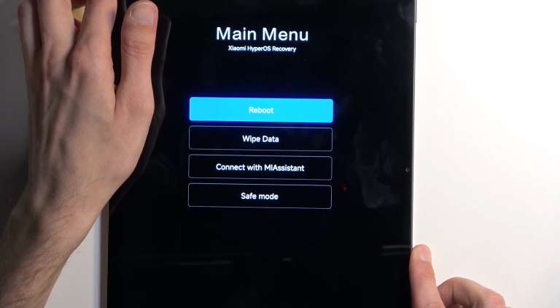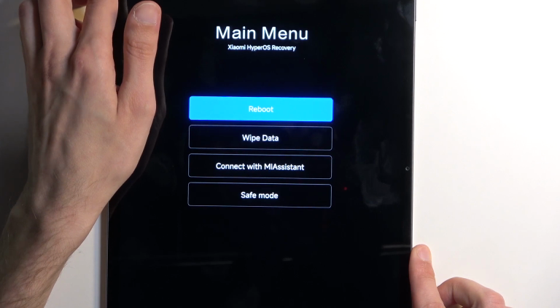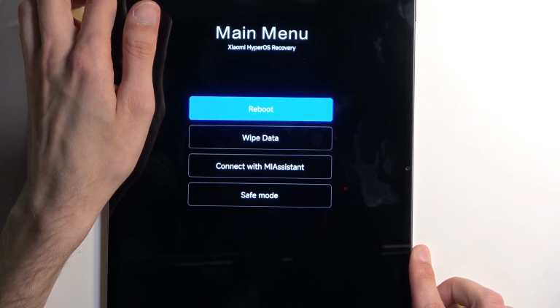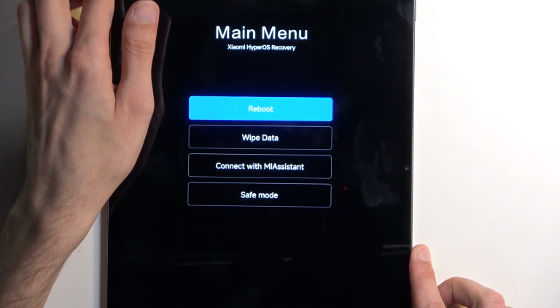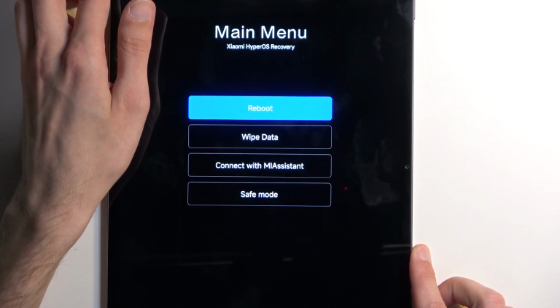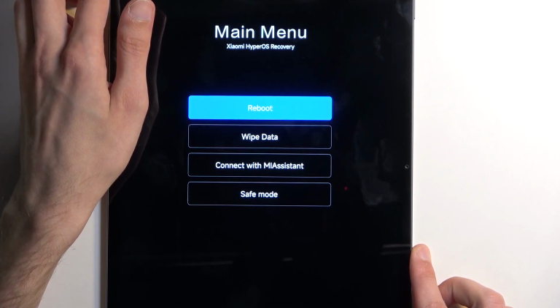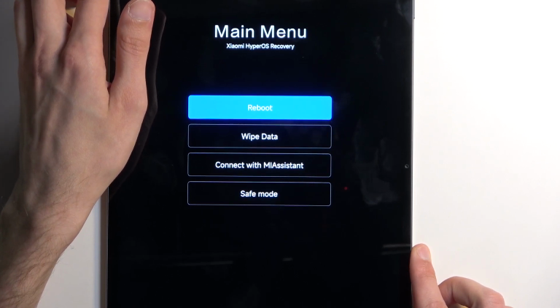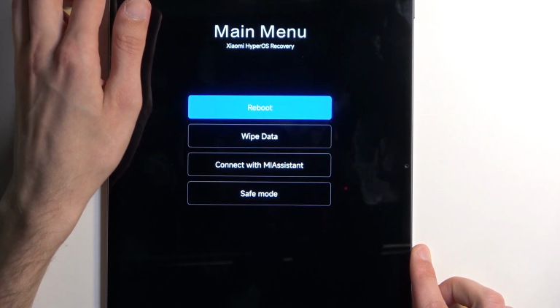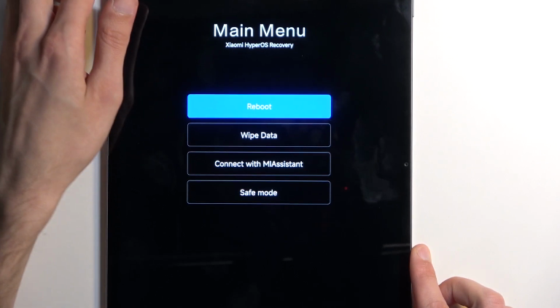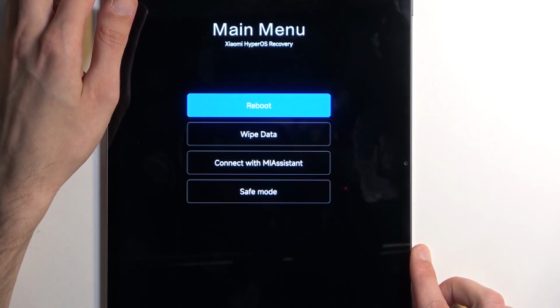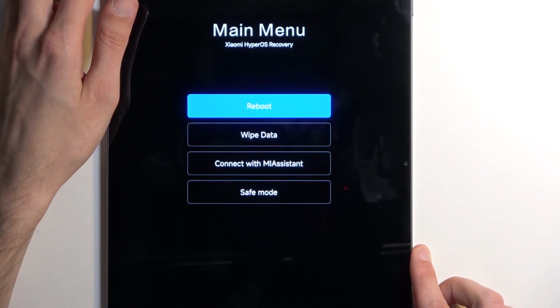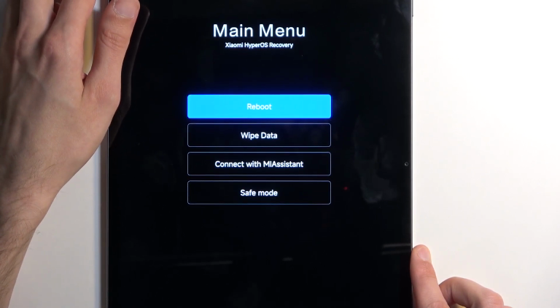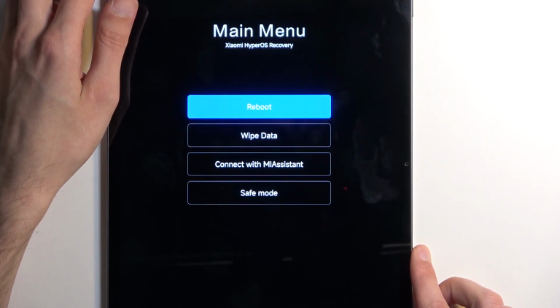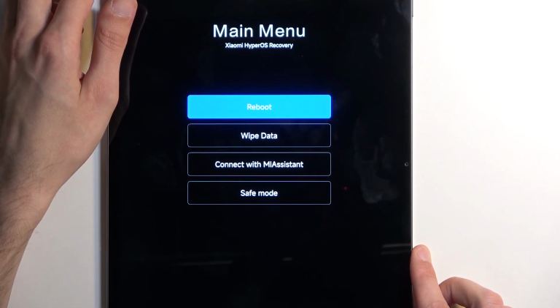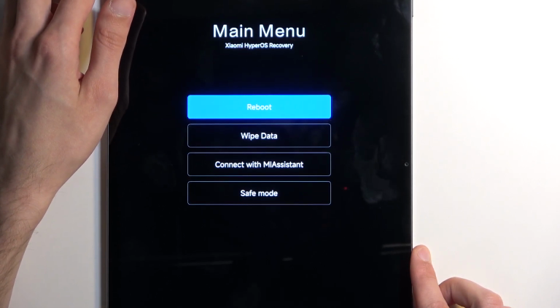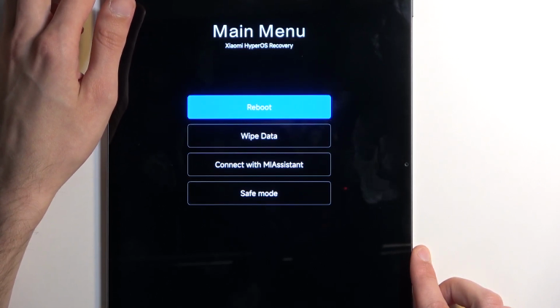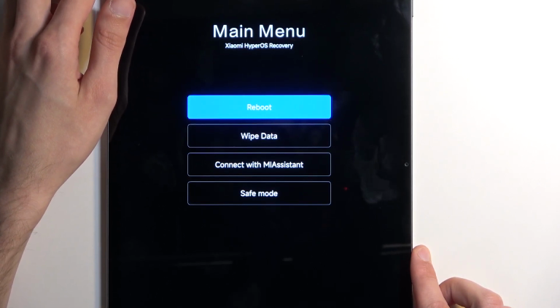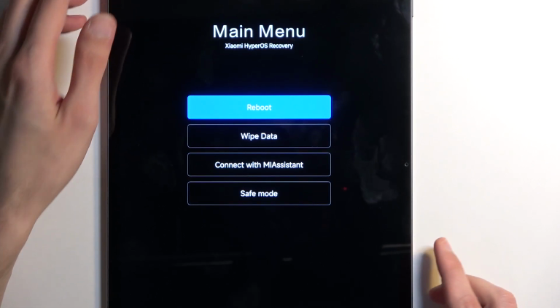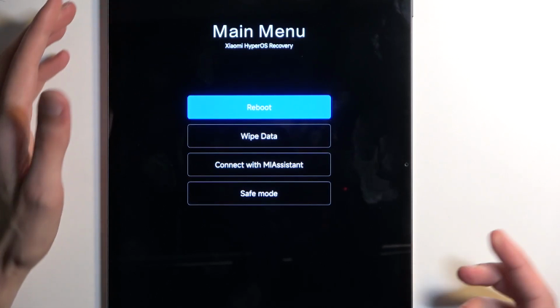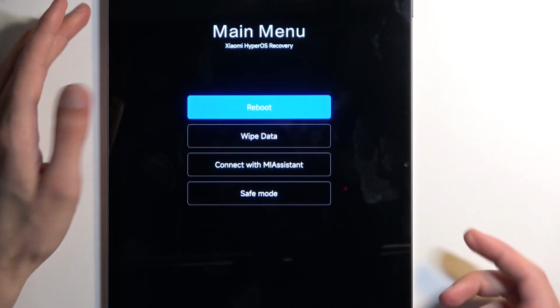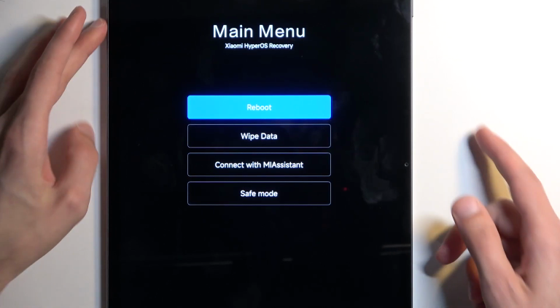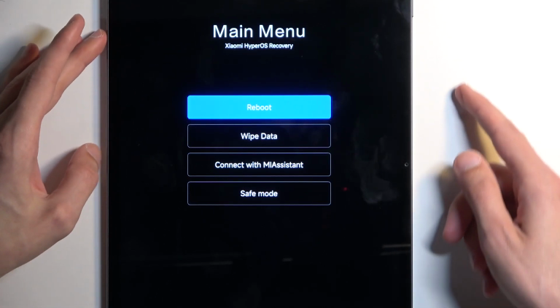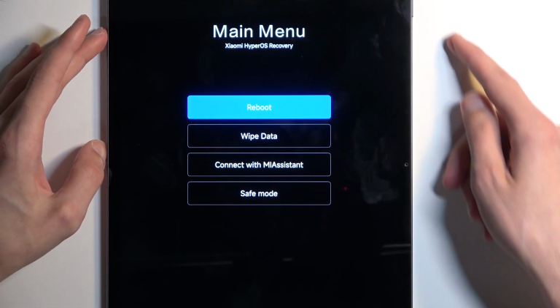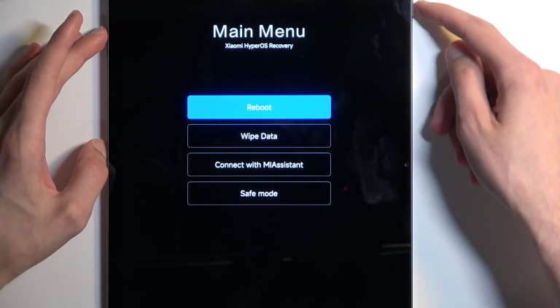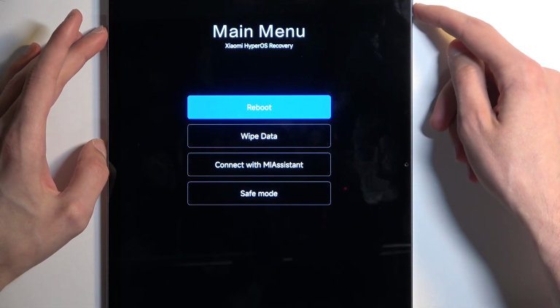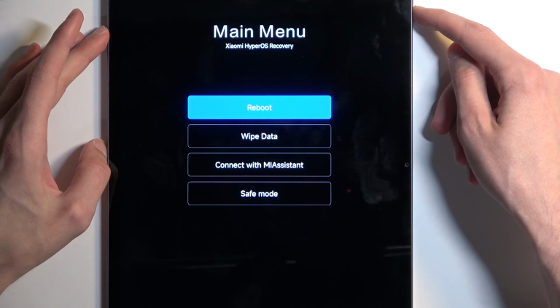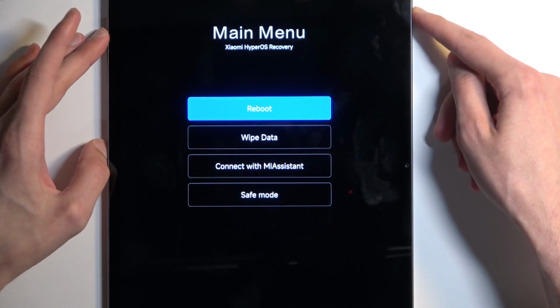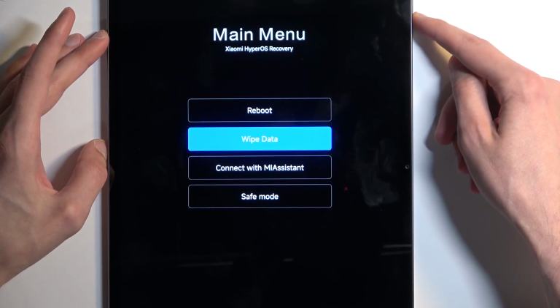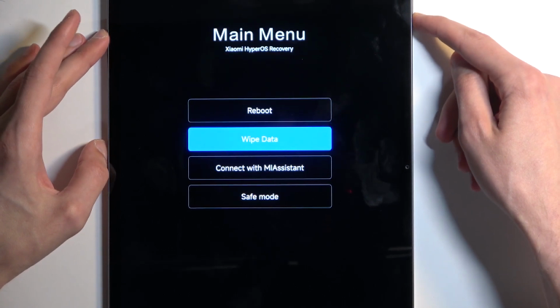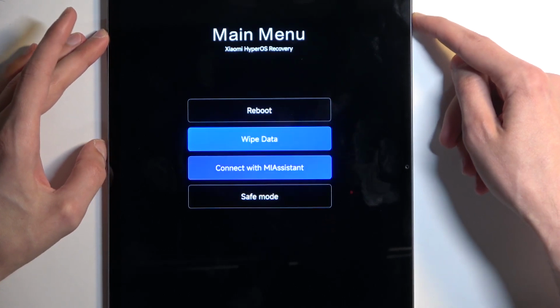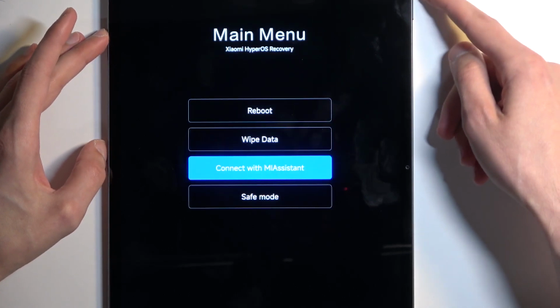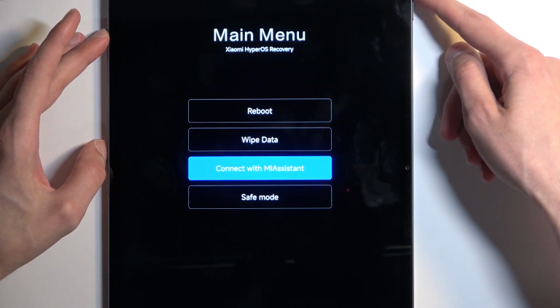As you can see, we have the main menu — Xiaomi HyperOS Recovery. You navigate through these options using your volume buttons.